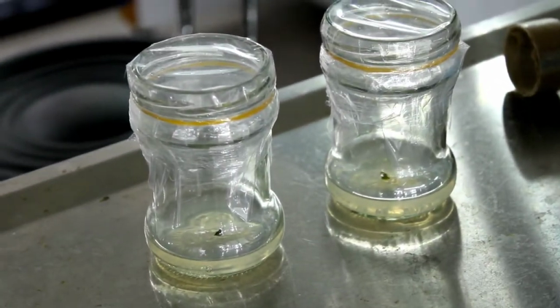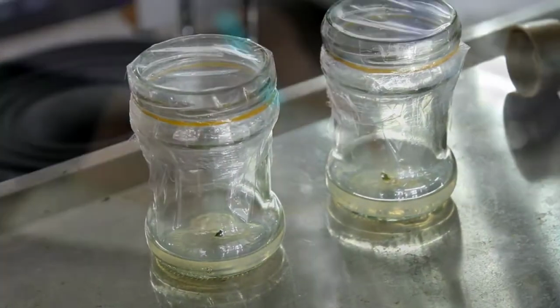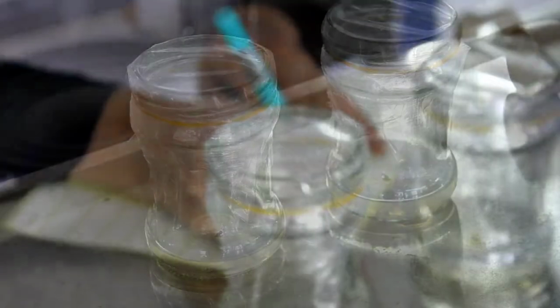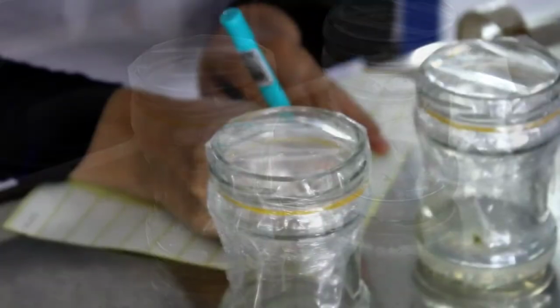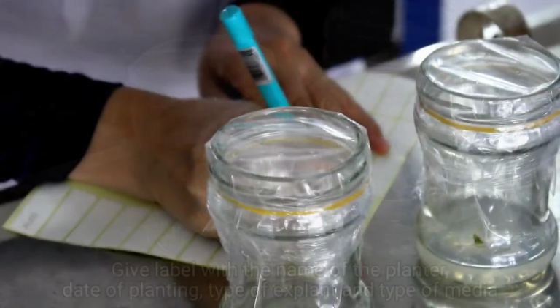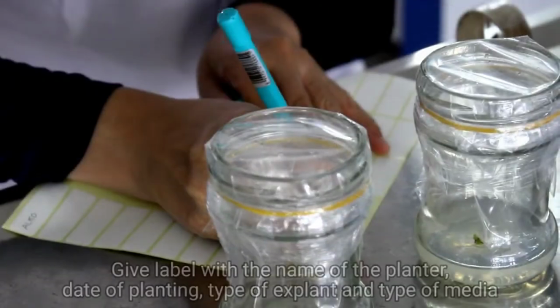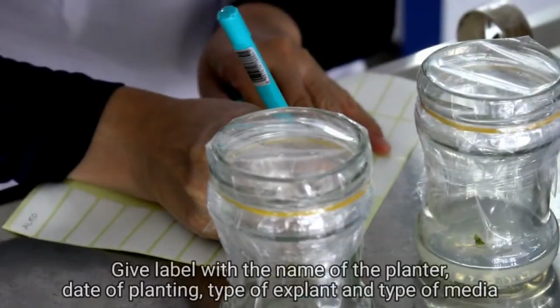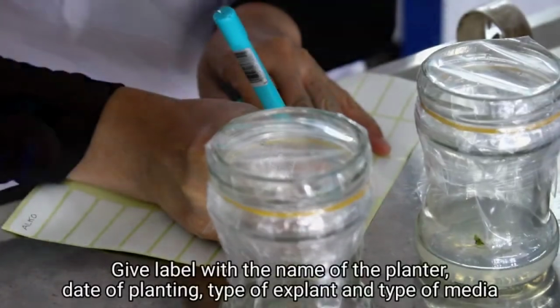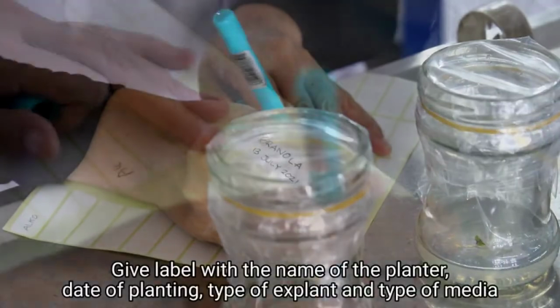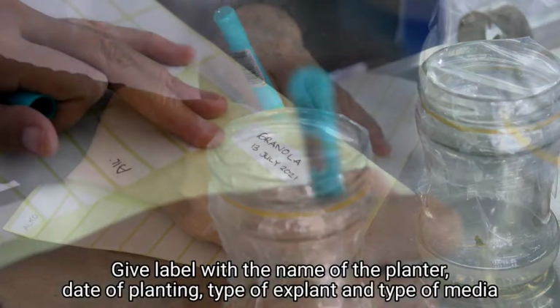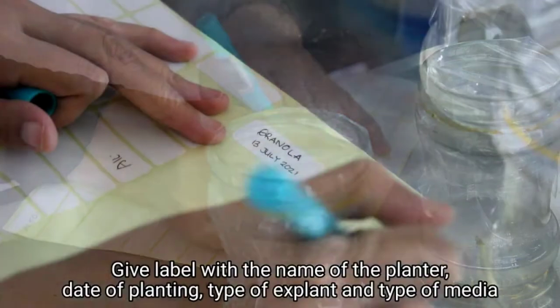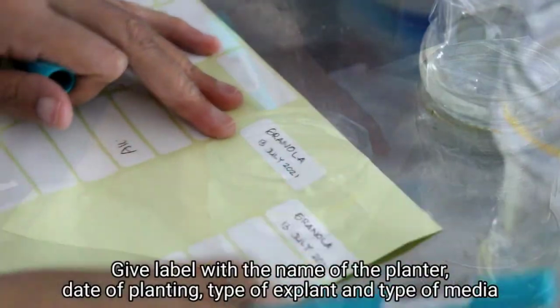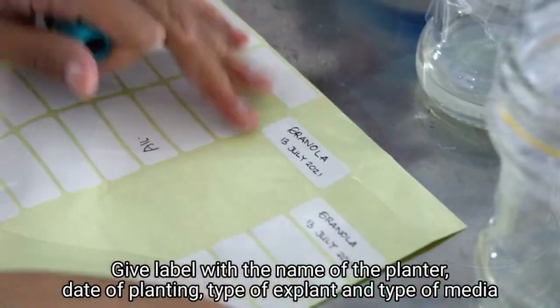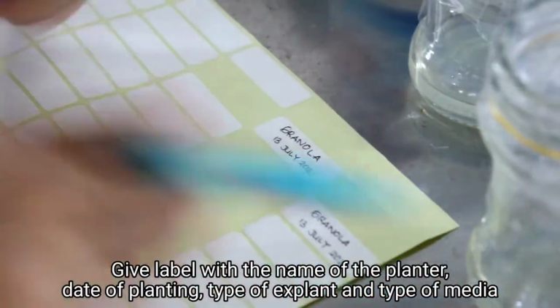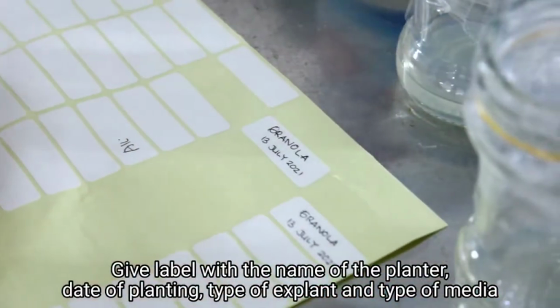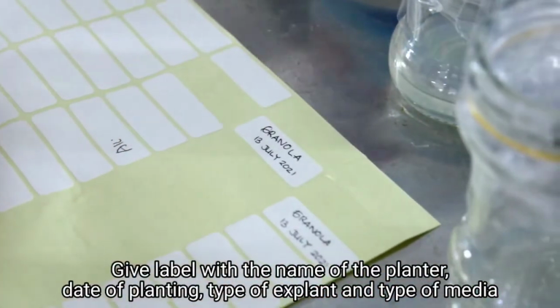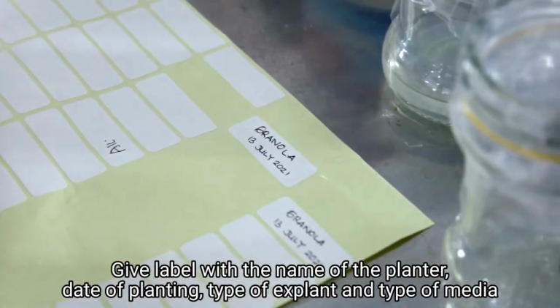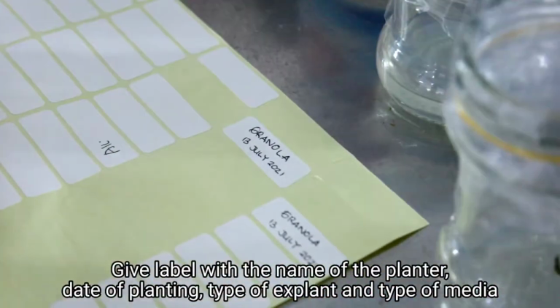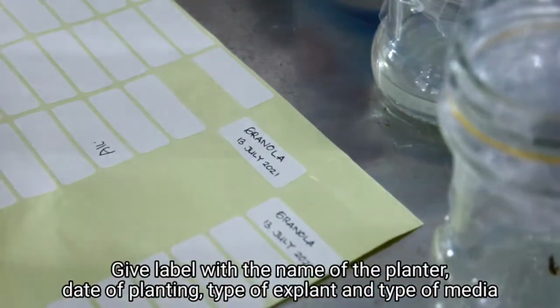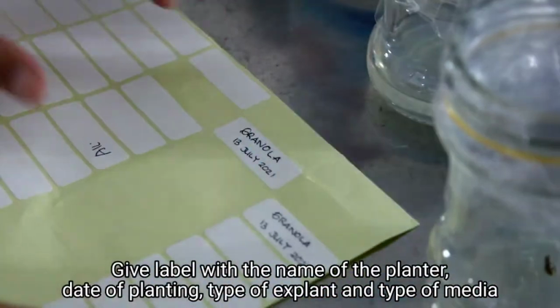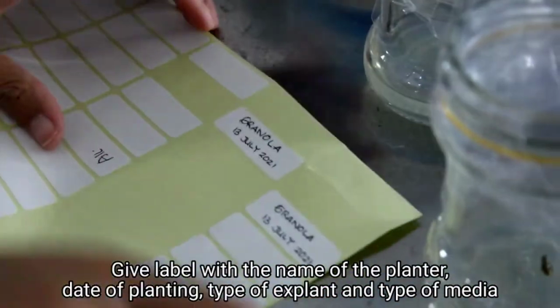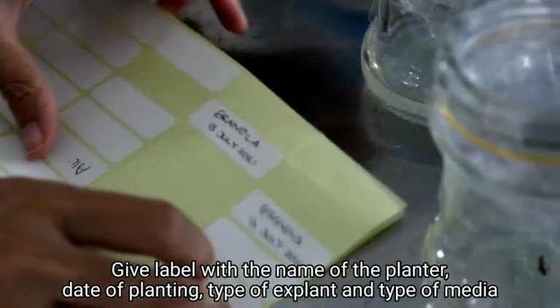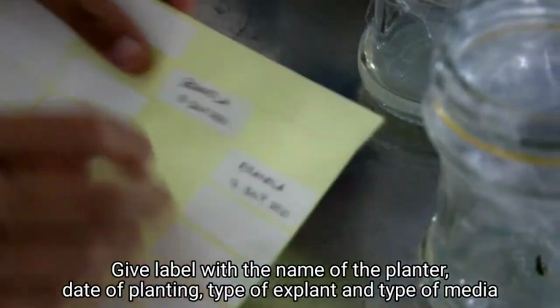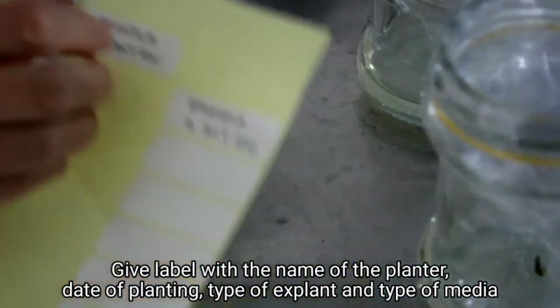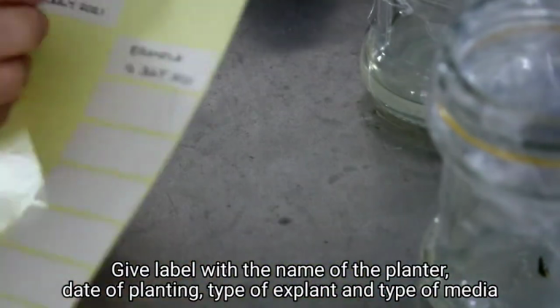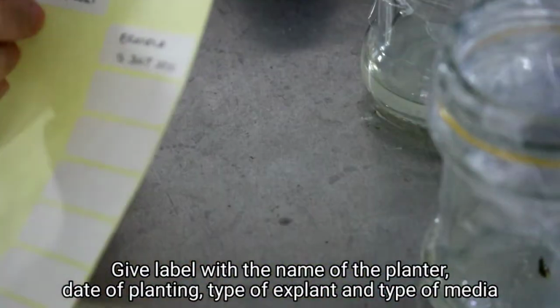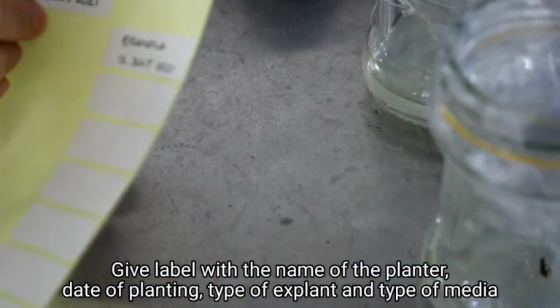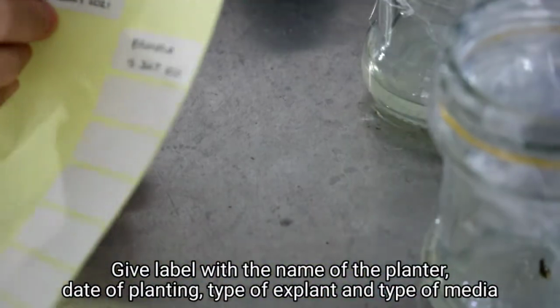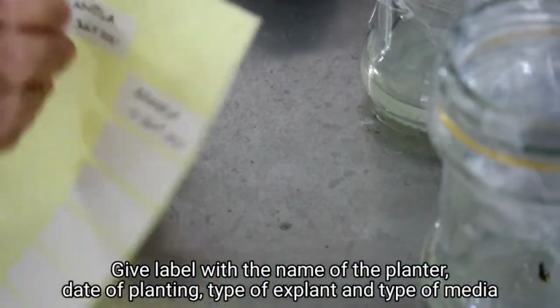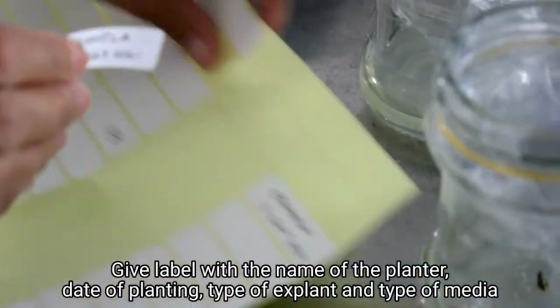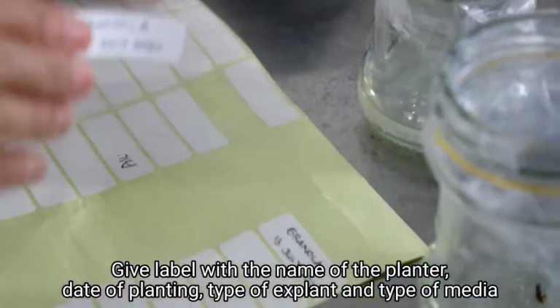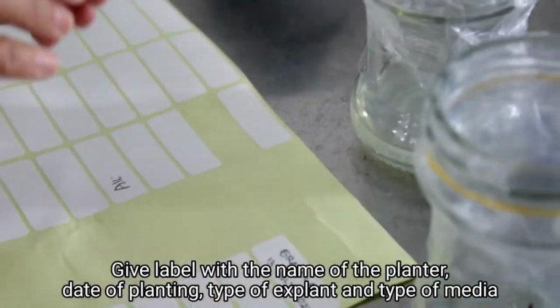Give a label with the name of the planter, date of planting, type of planting, type of explant, and type of media.